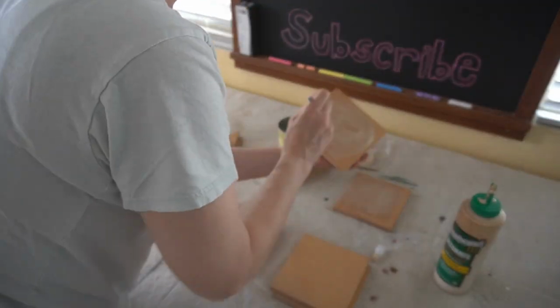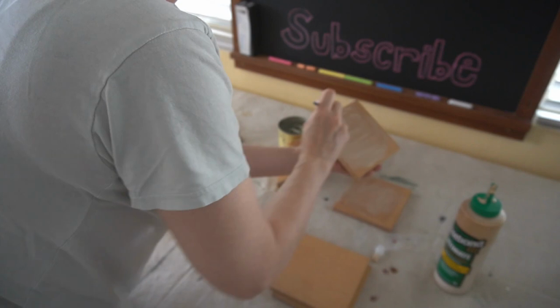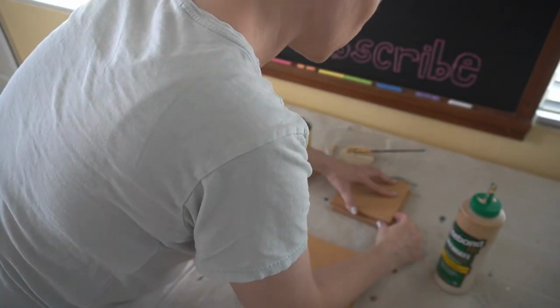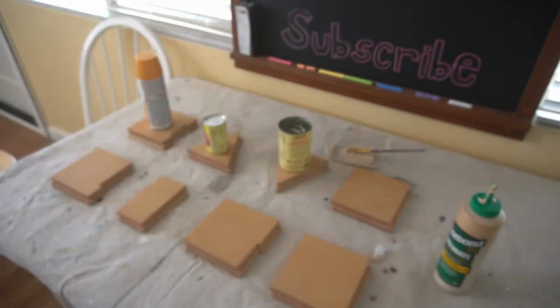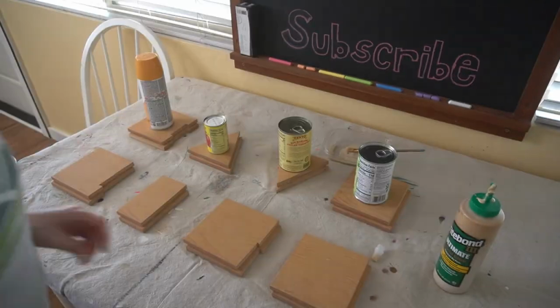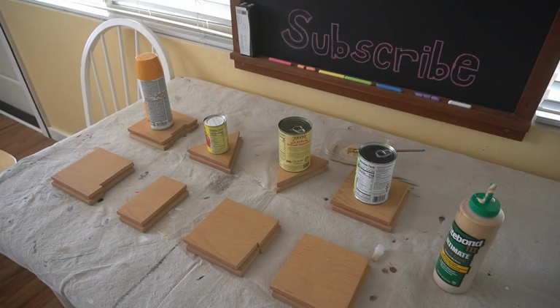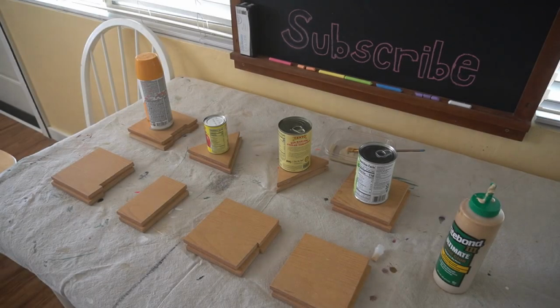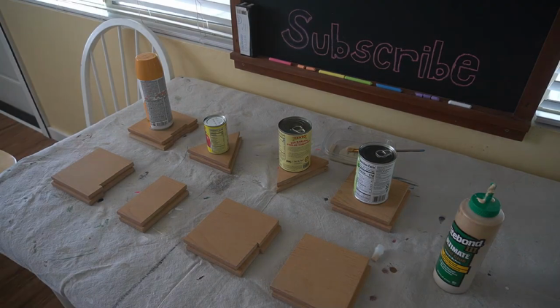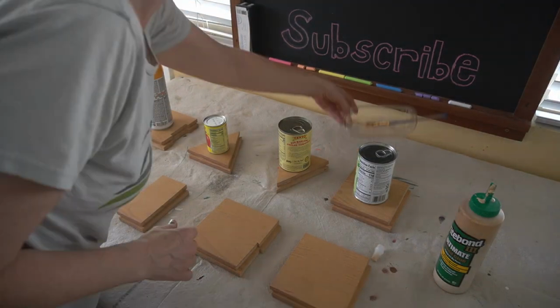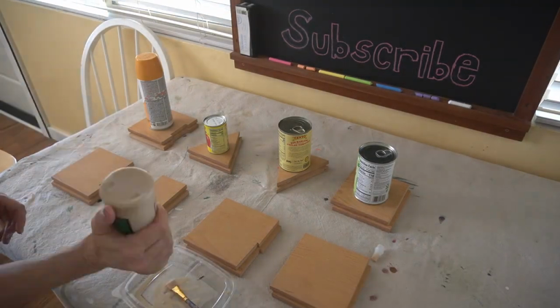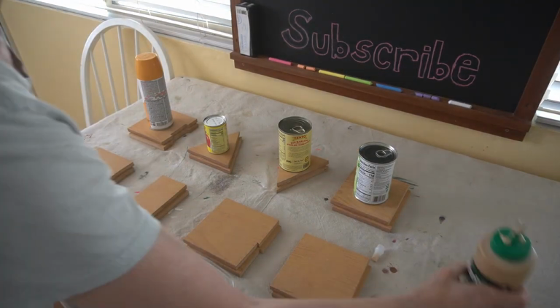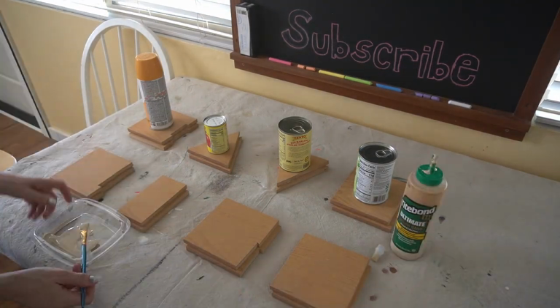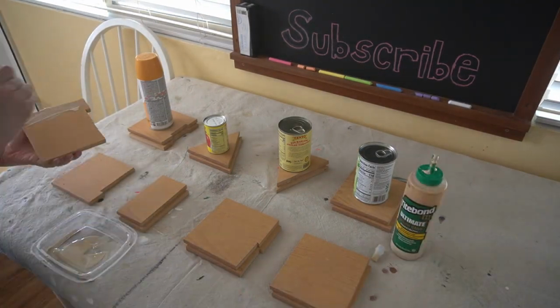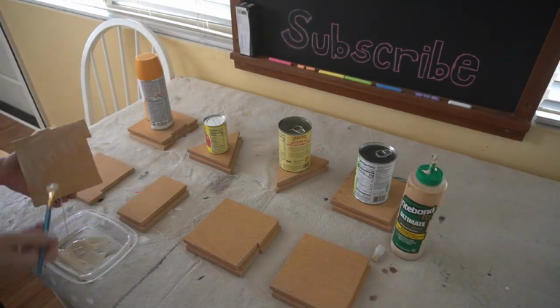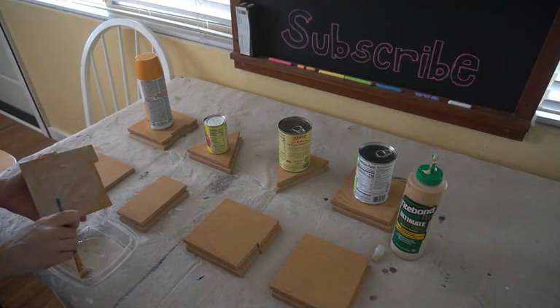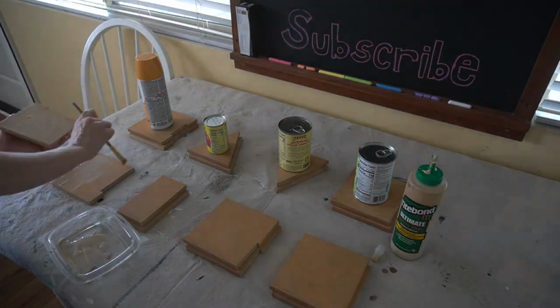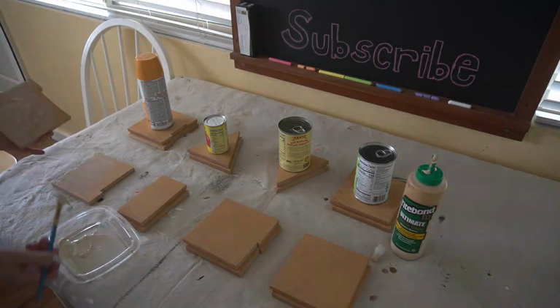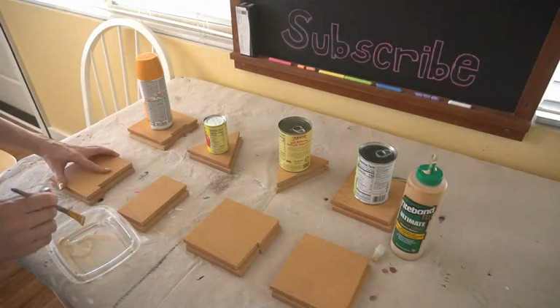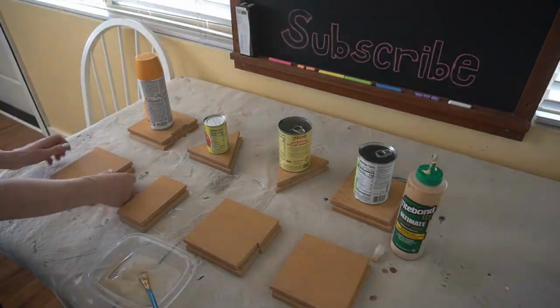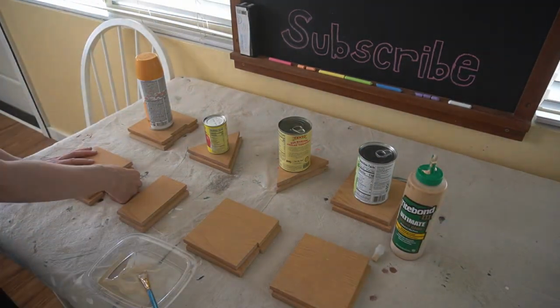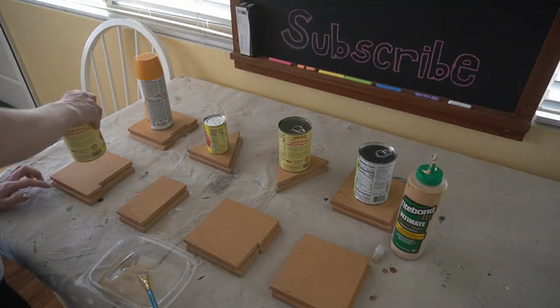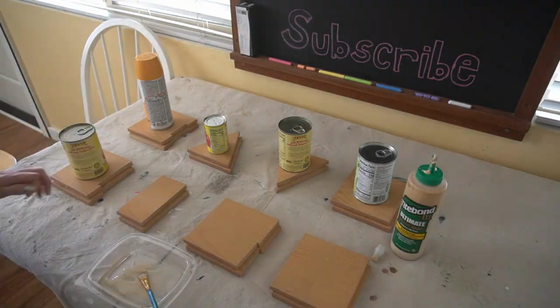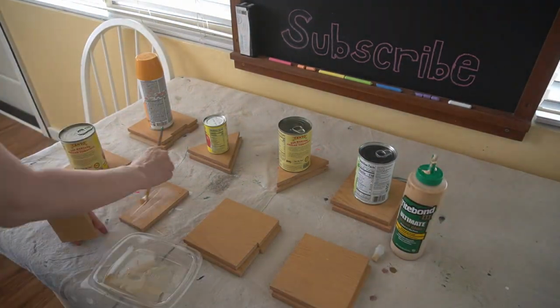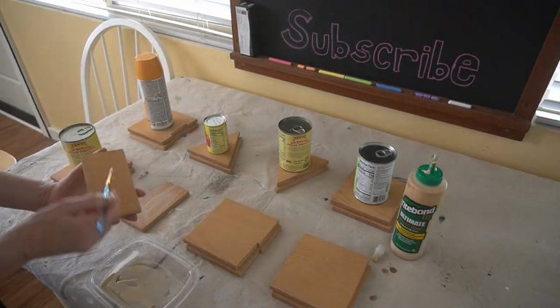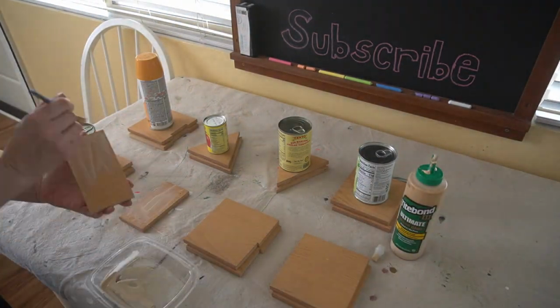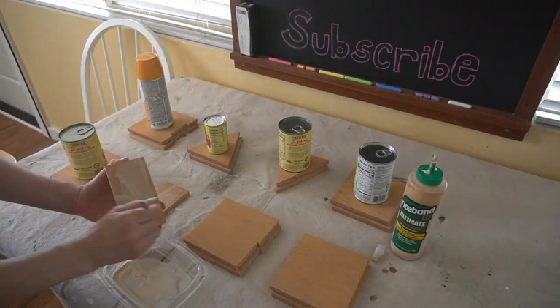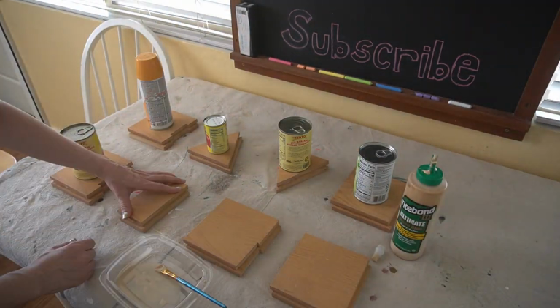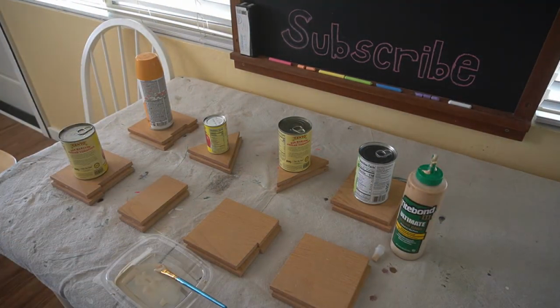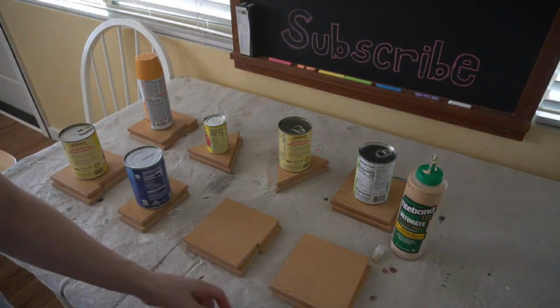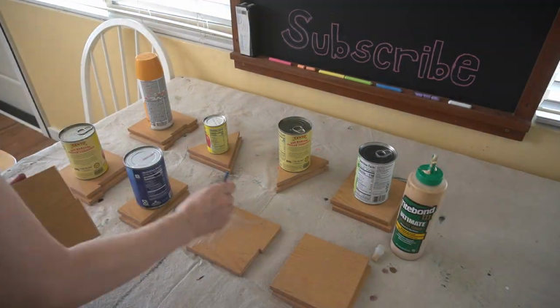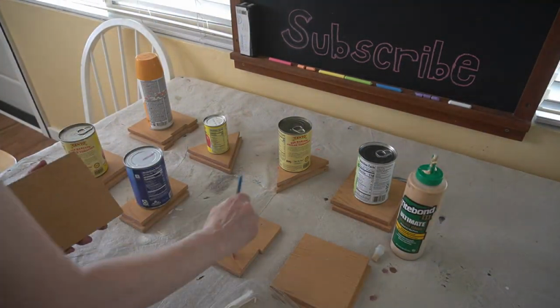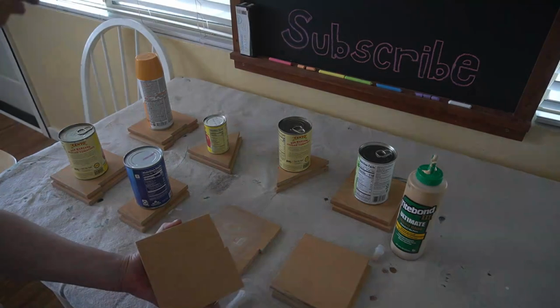Have you figured out what I'm making yet? You have to leave me a comment below if you already know what this is going to become.